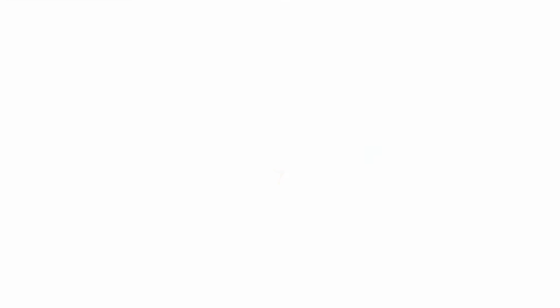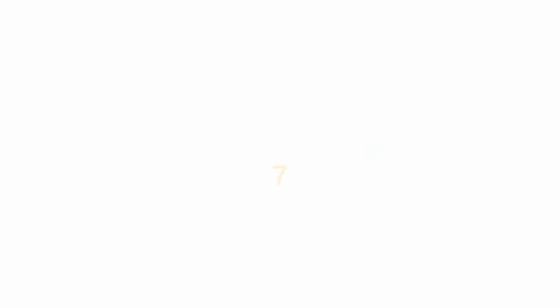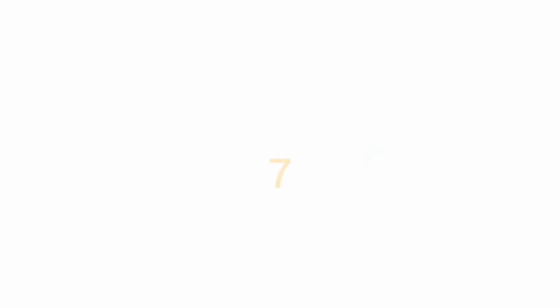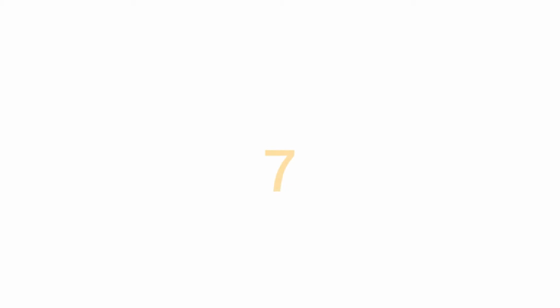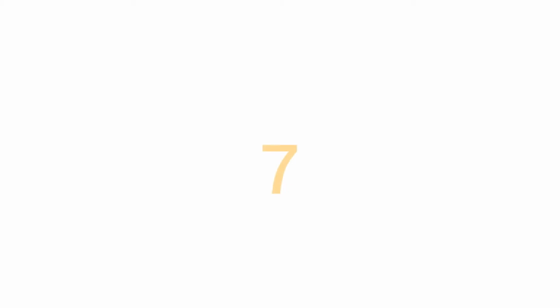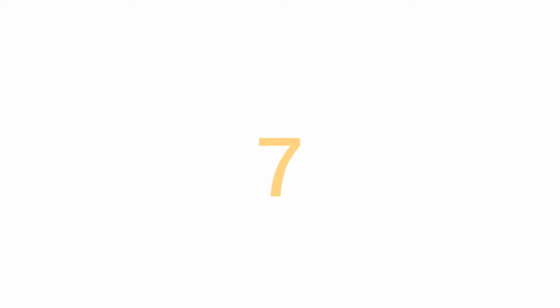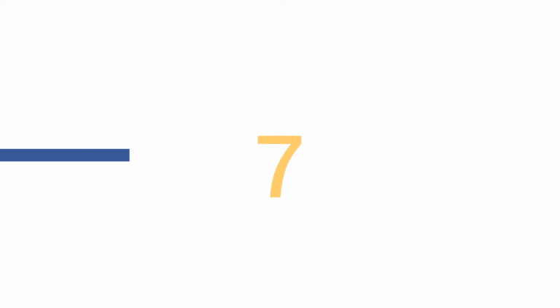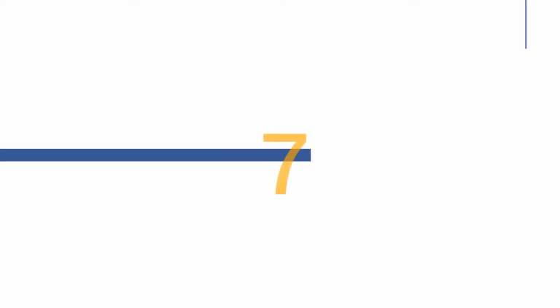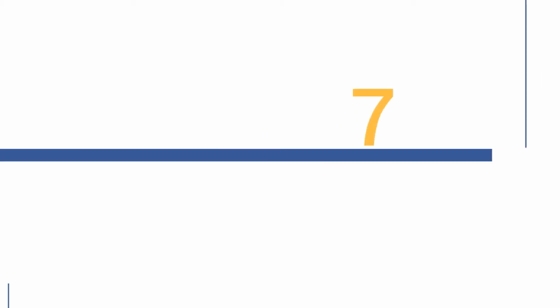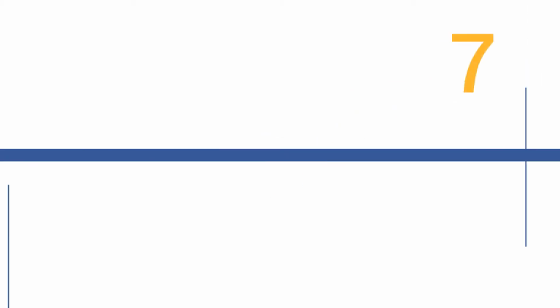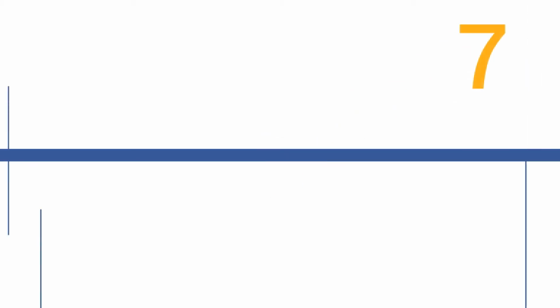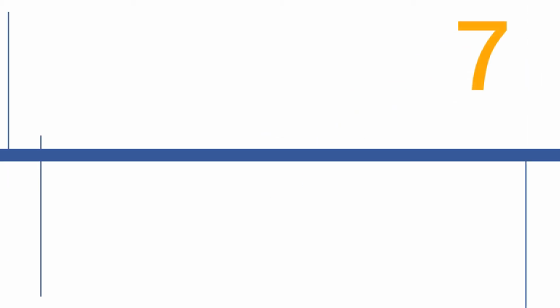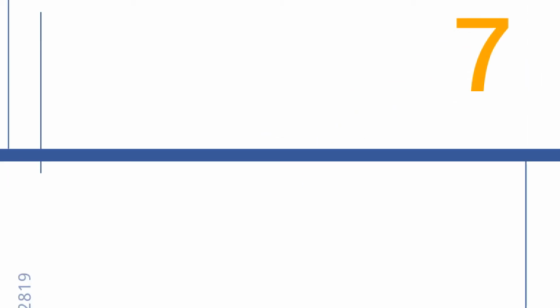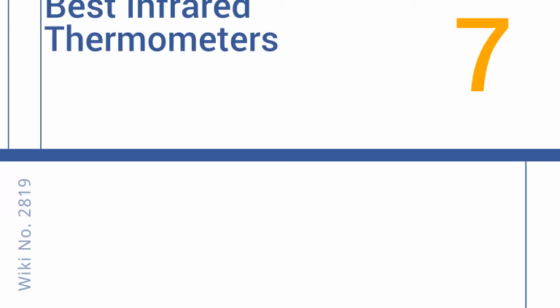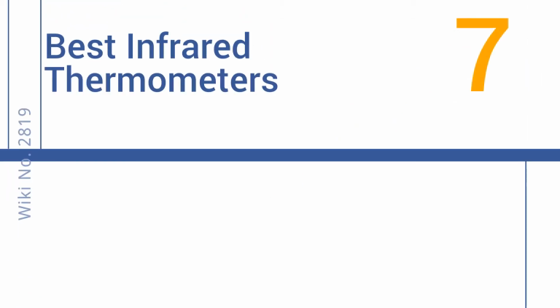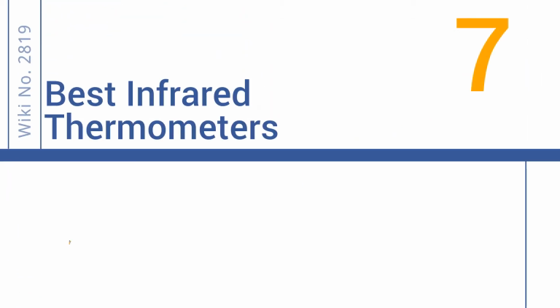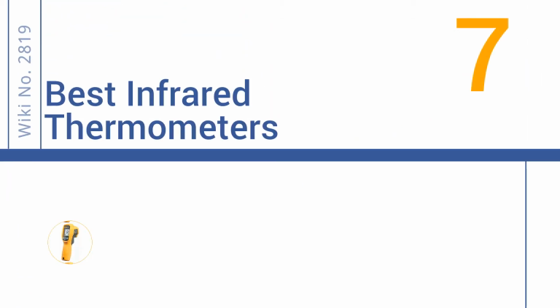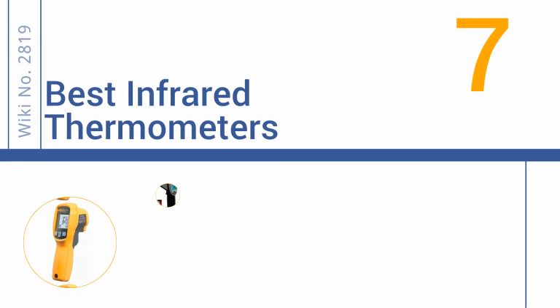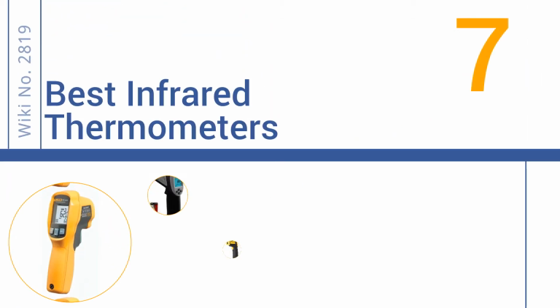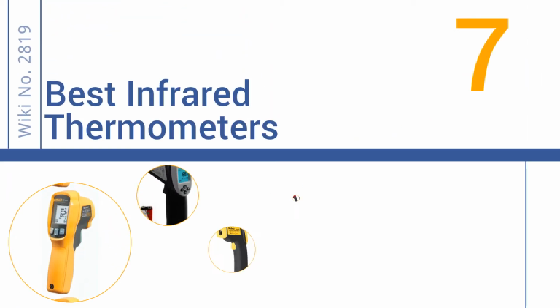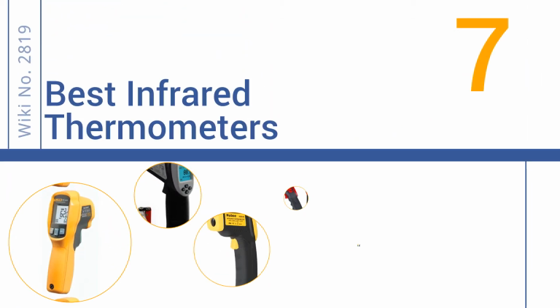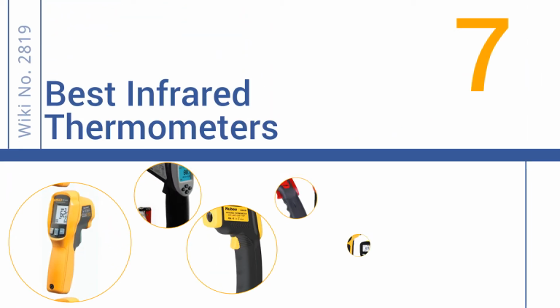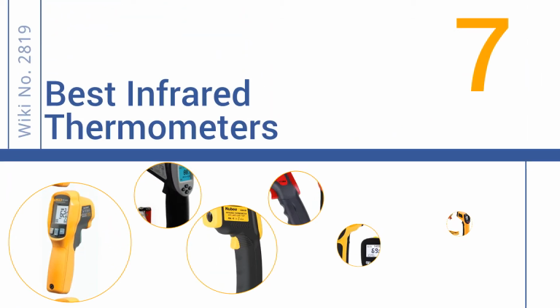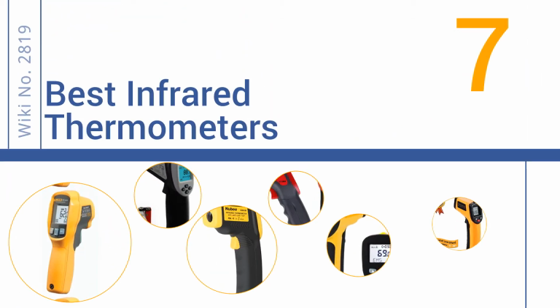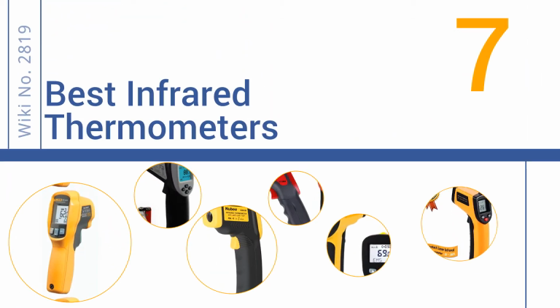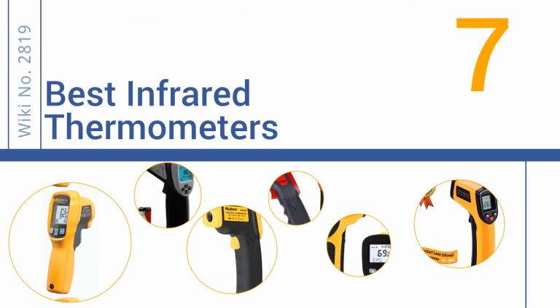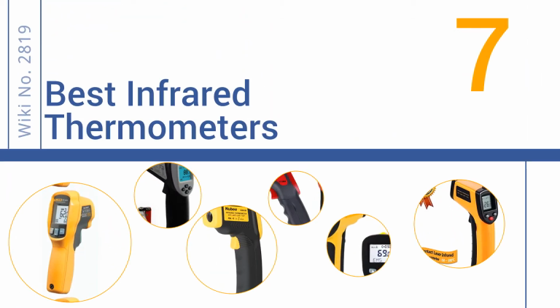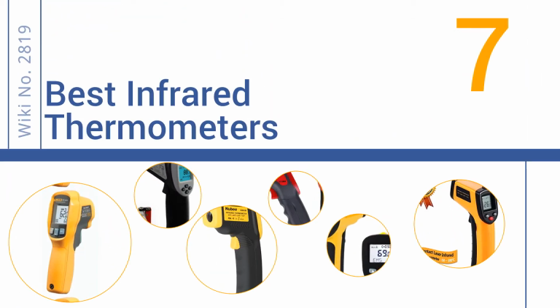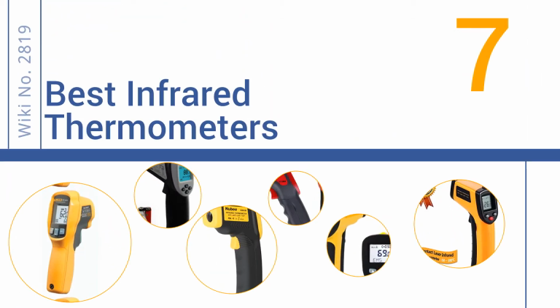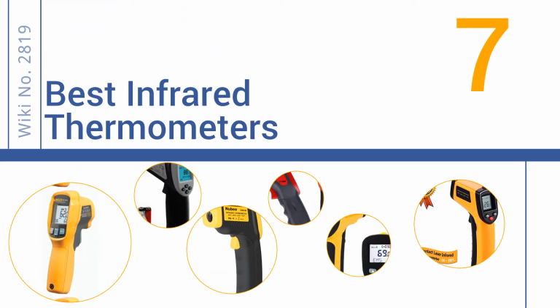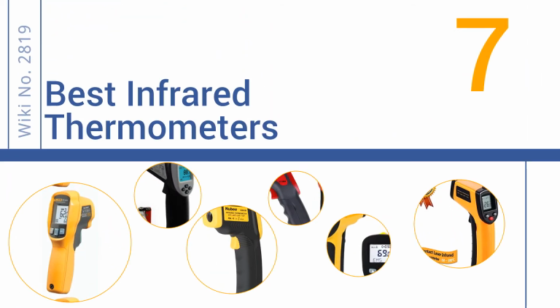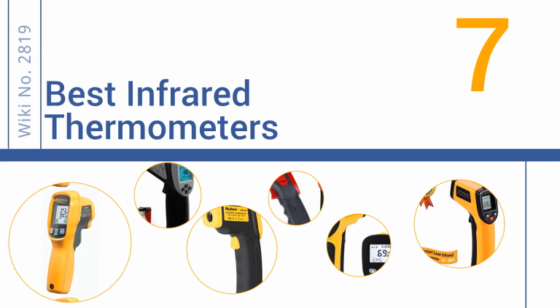EasyVid presents the seven best infrared thermometers. Let's get started with the list.